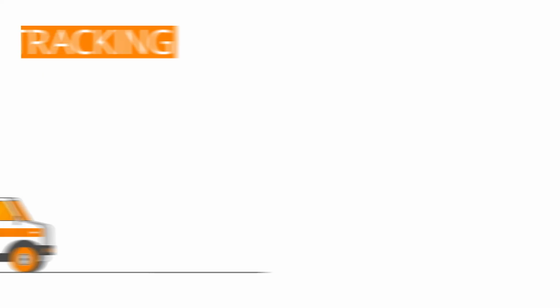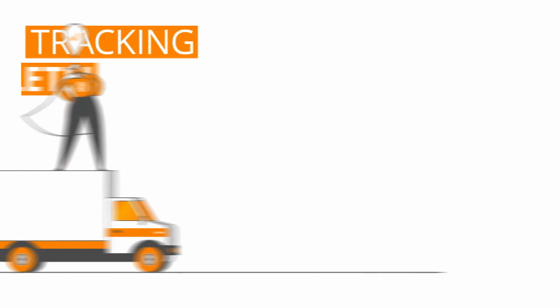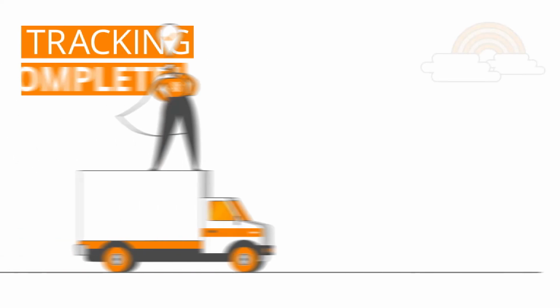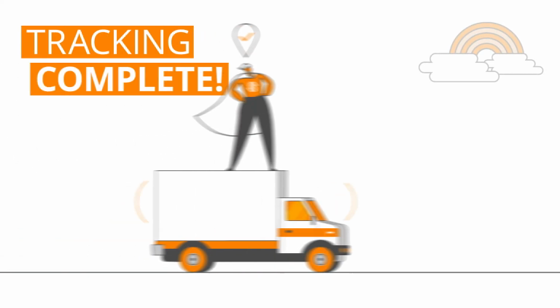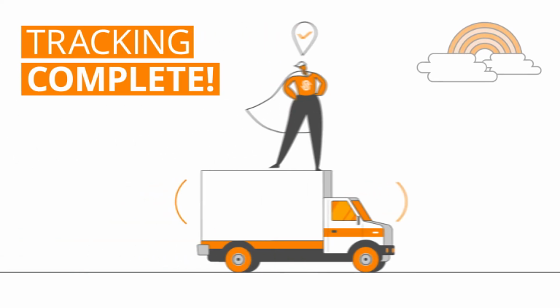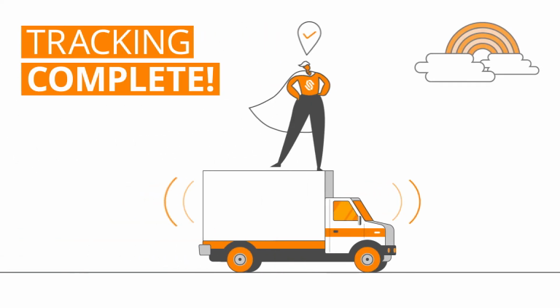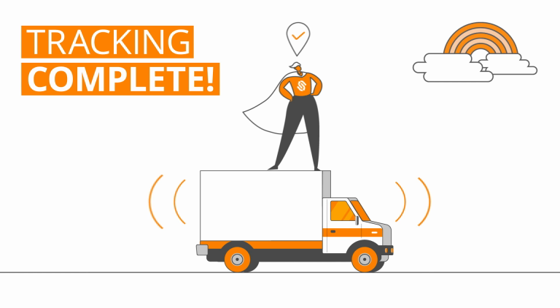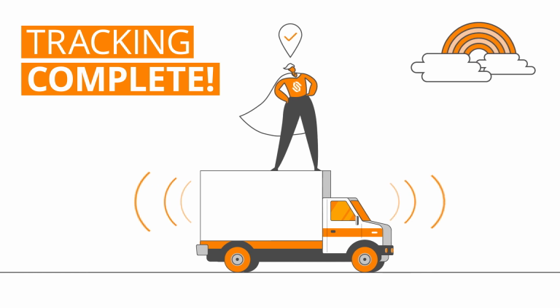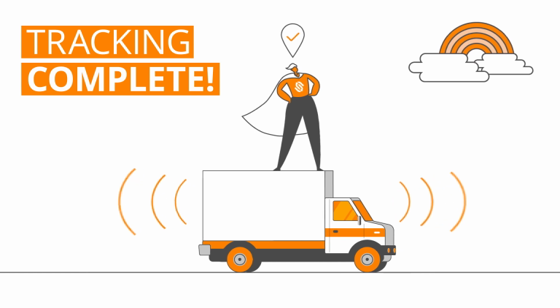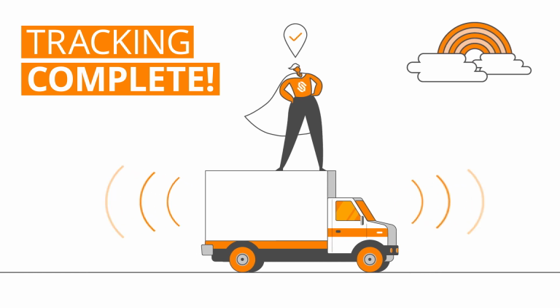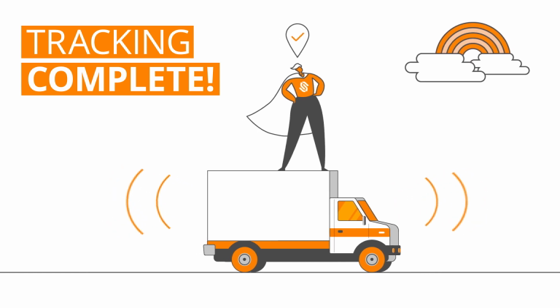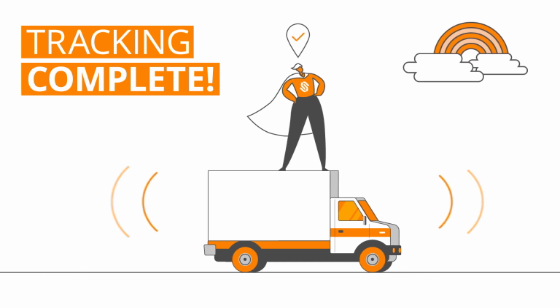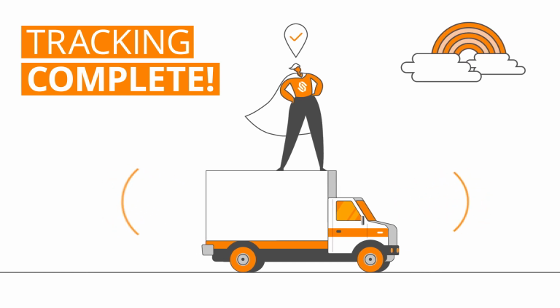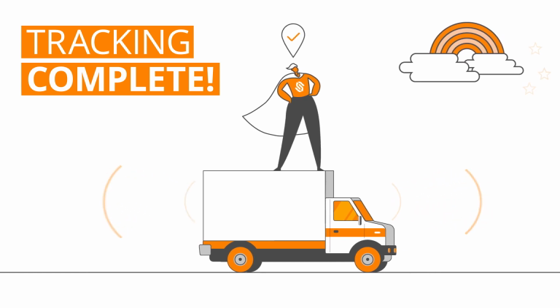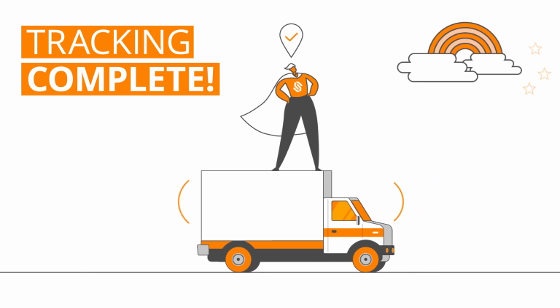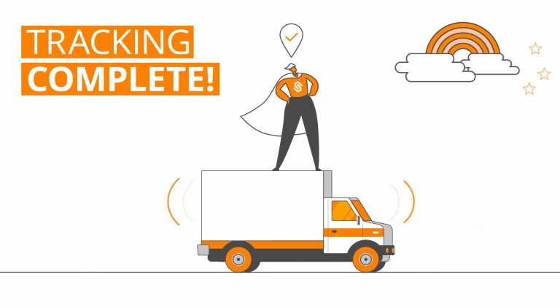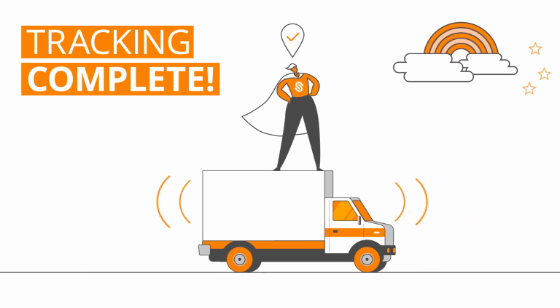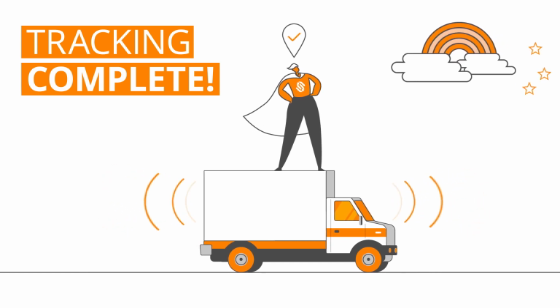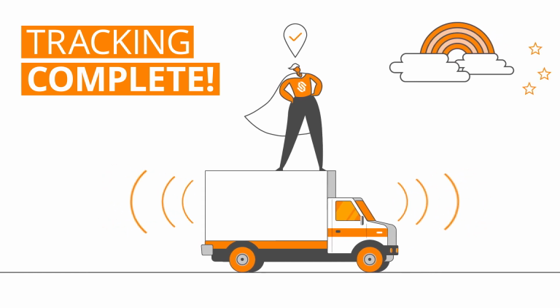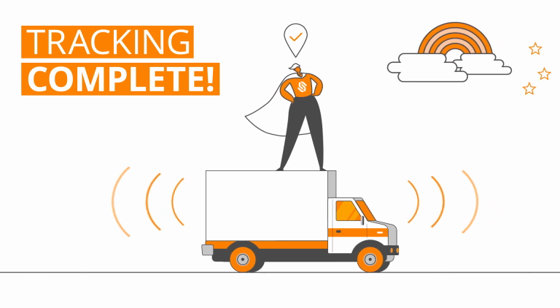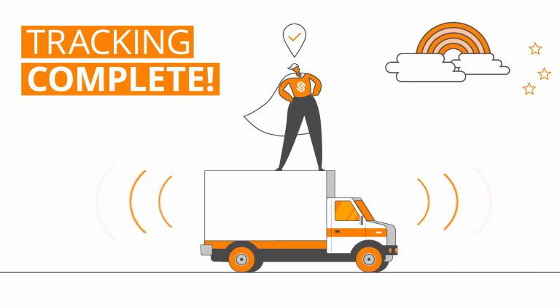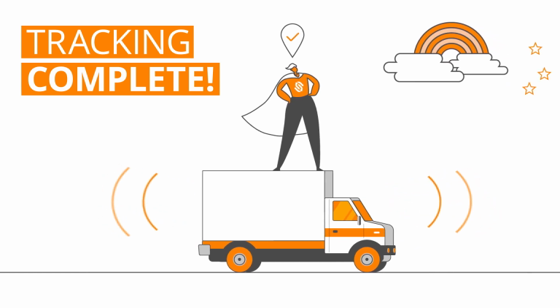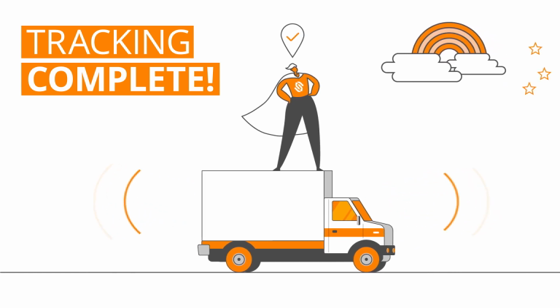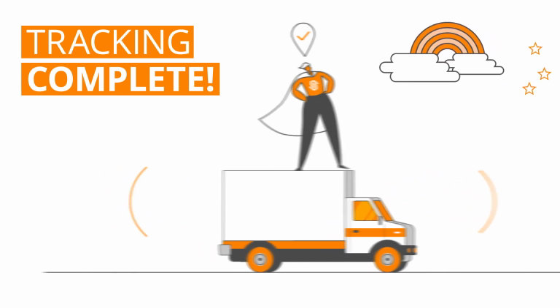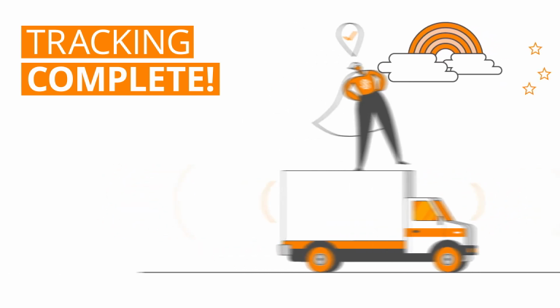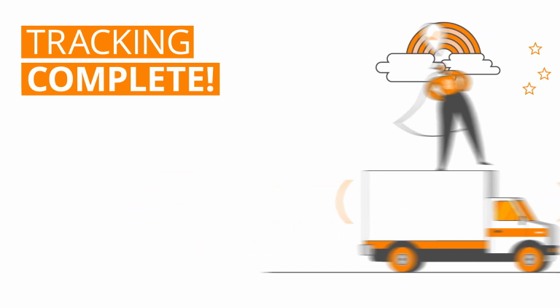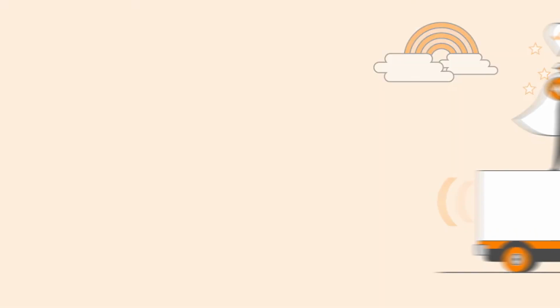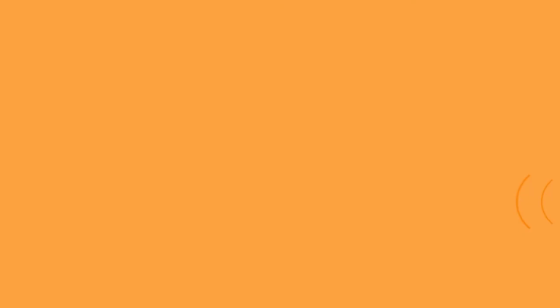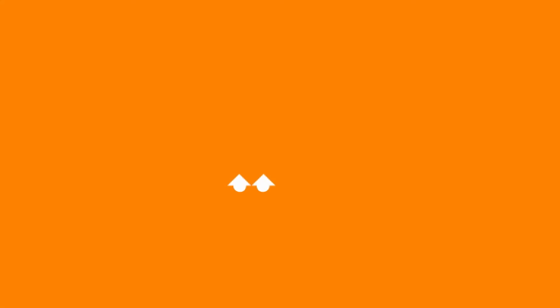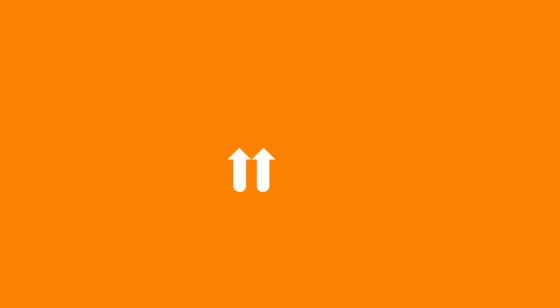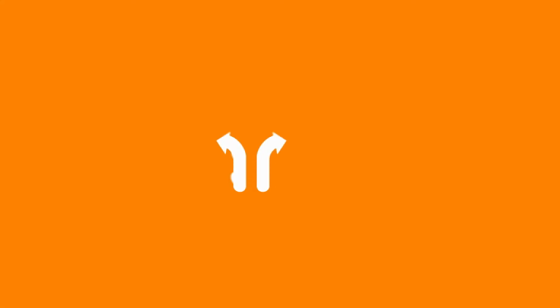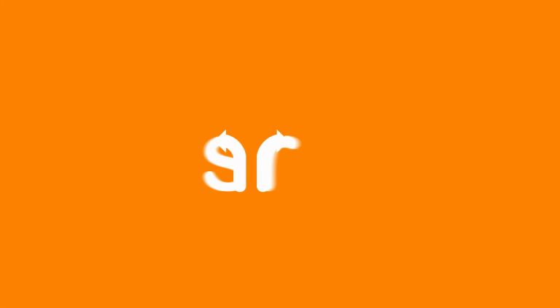Just like that, you've successfully integrated your fleet with GPS tracking on sender.